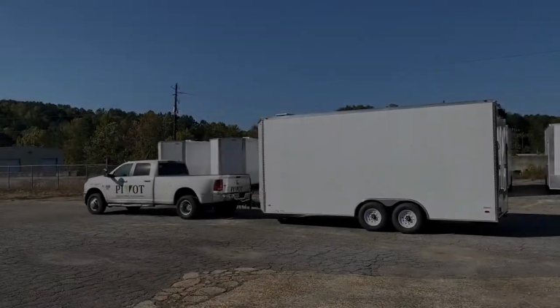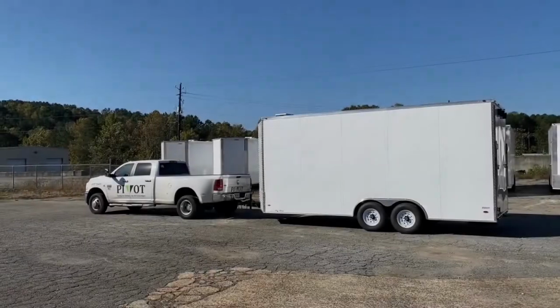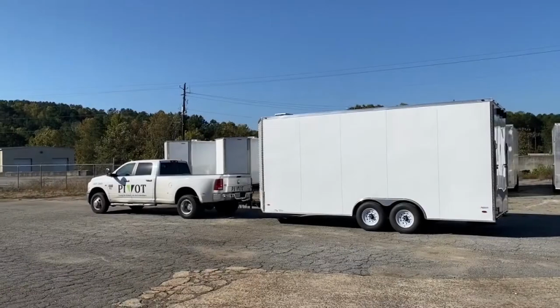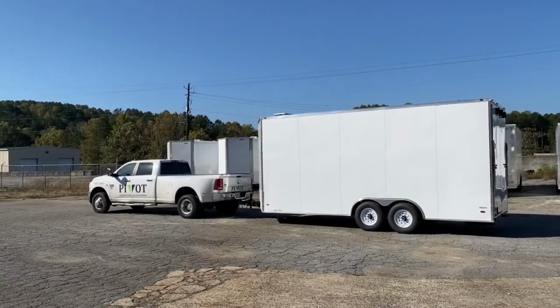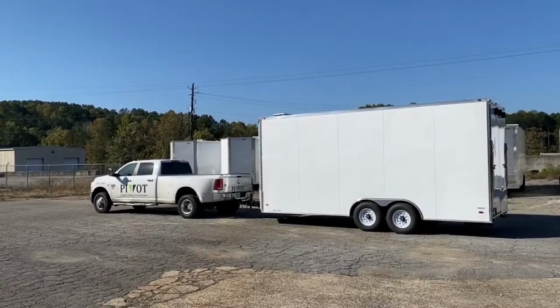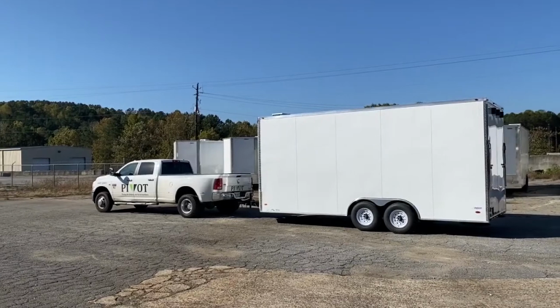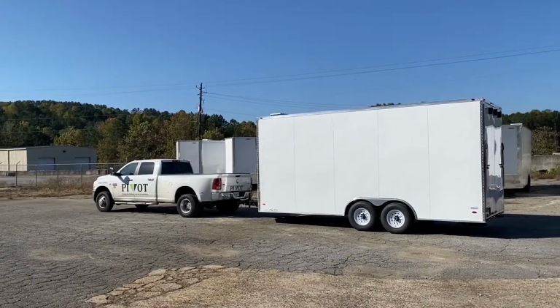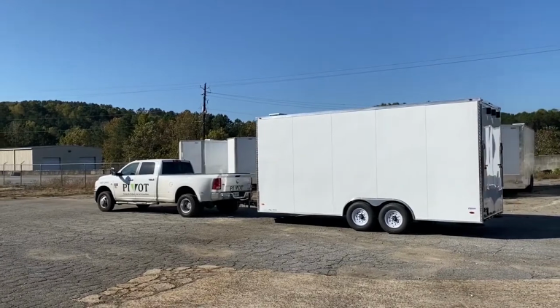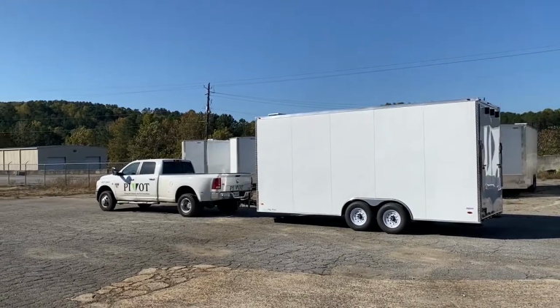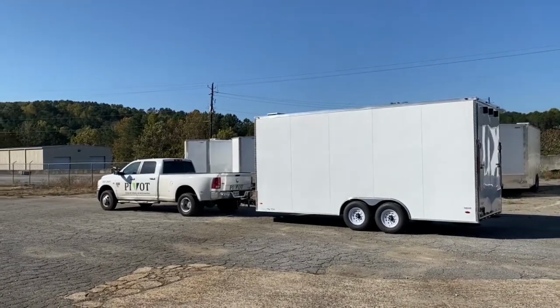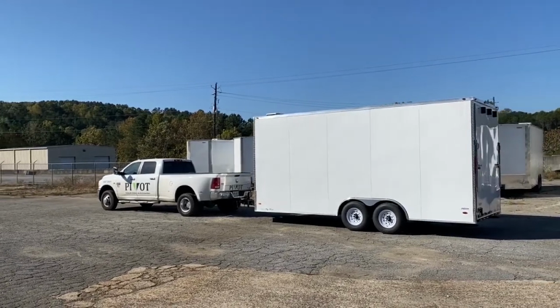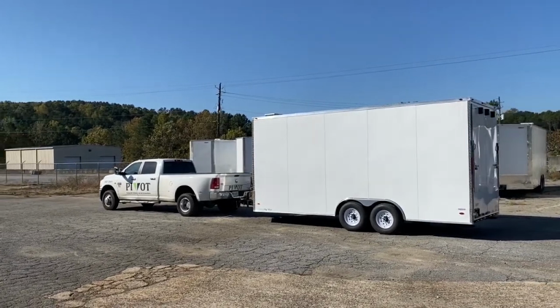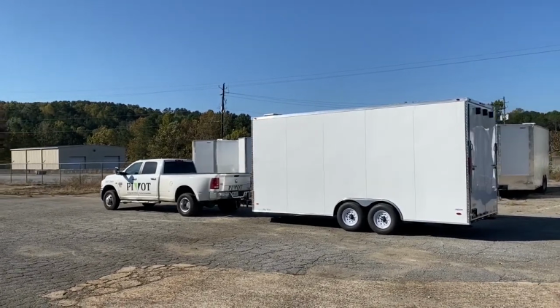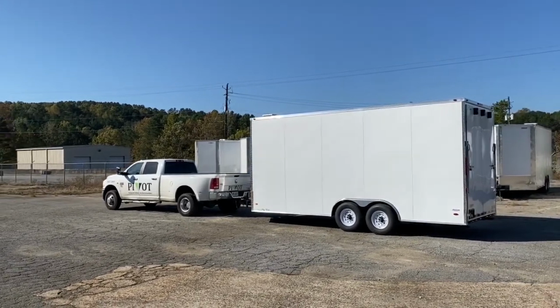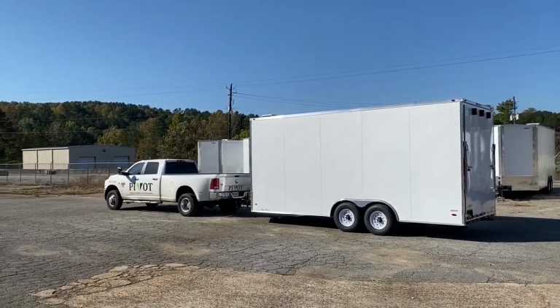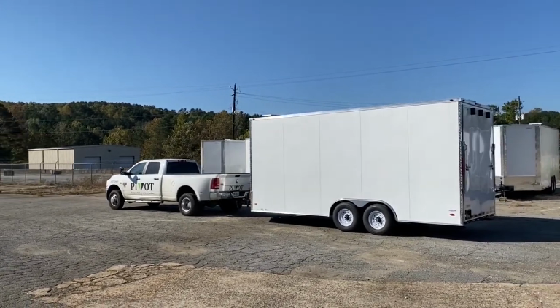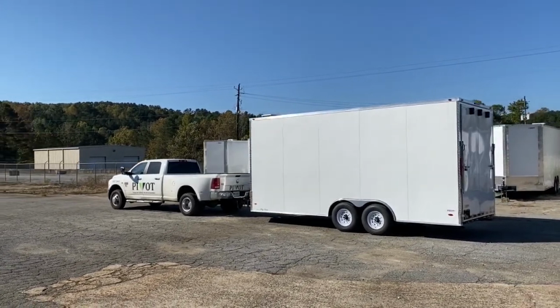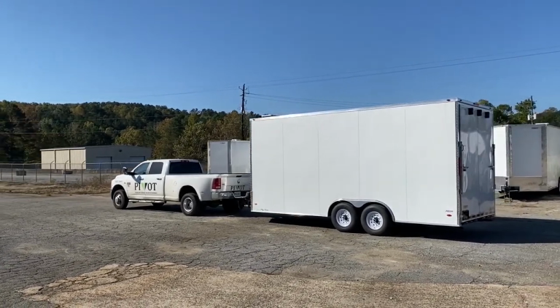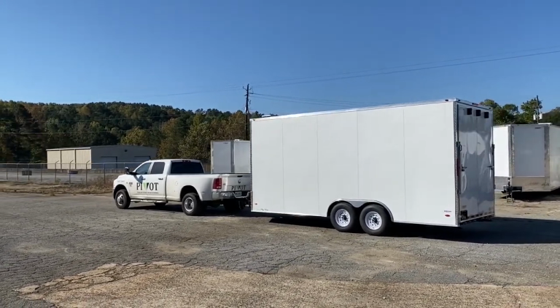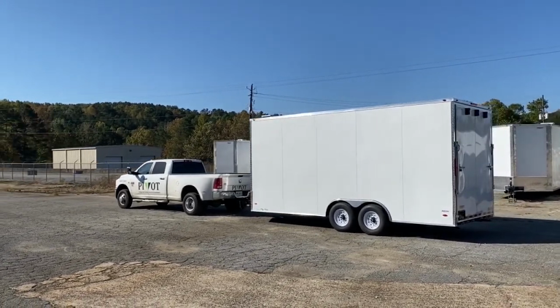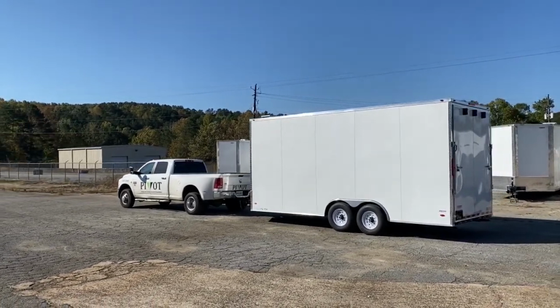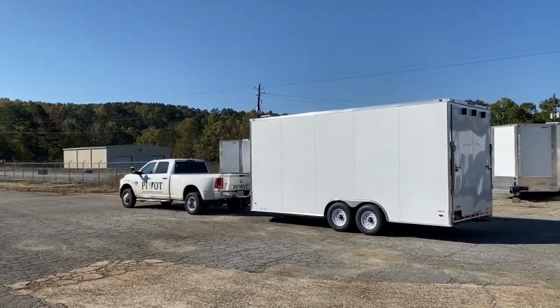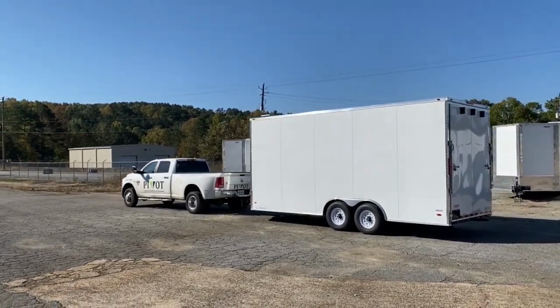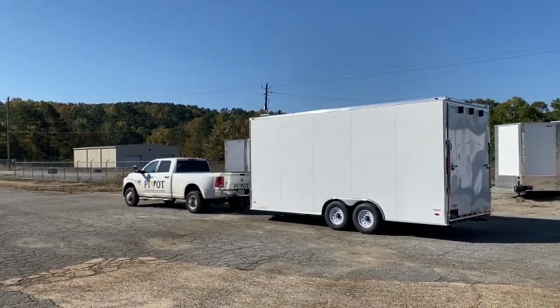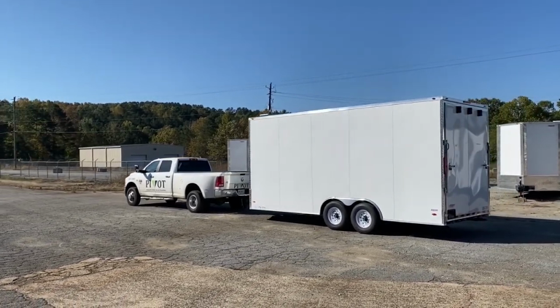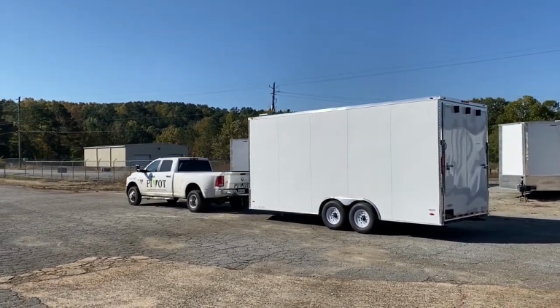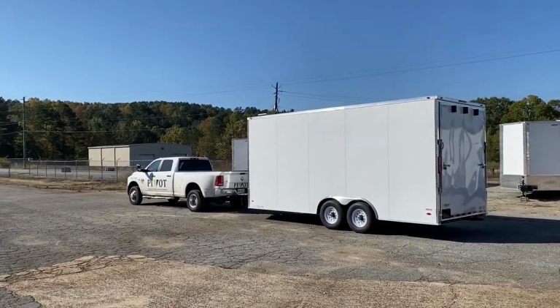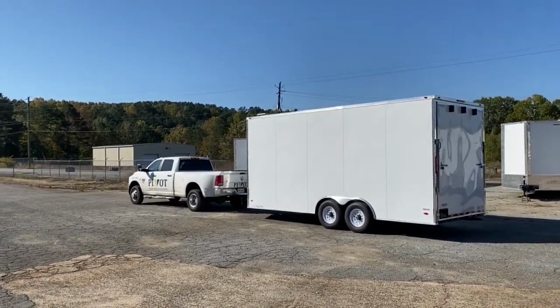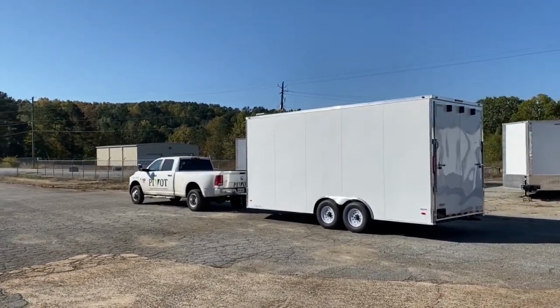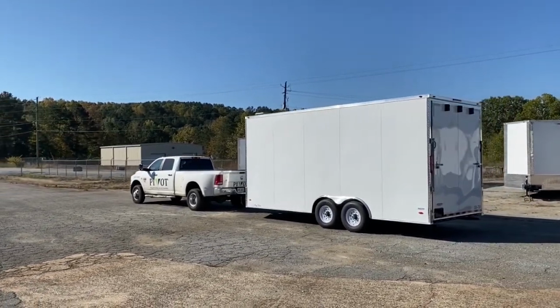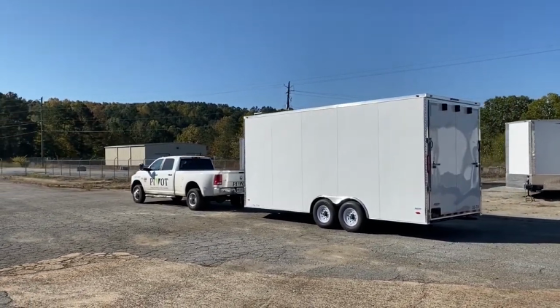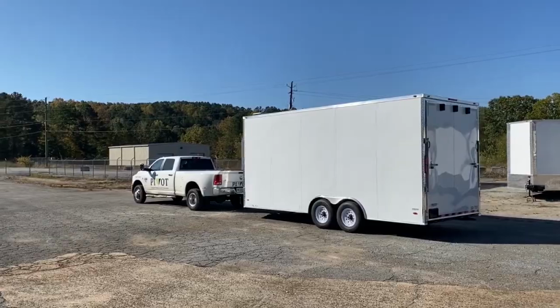In this video we'll be showing you how to properly load the Starbucks pop-up cart into its trailer at the end of a rental period.